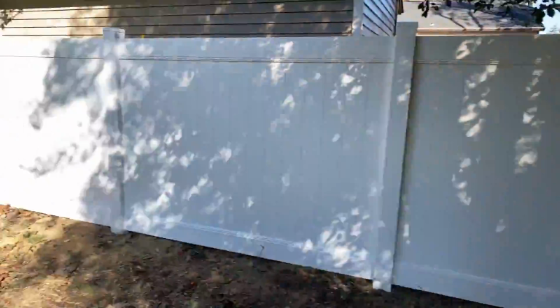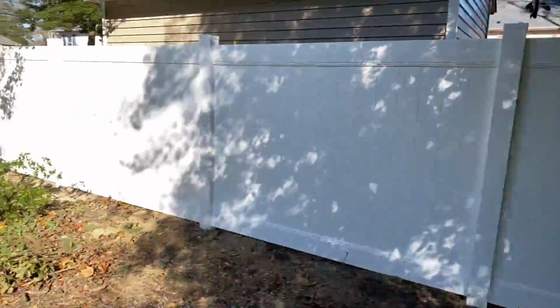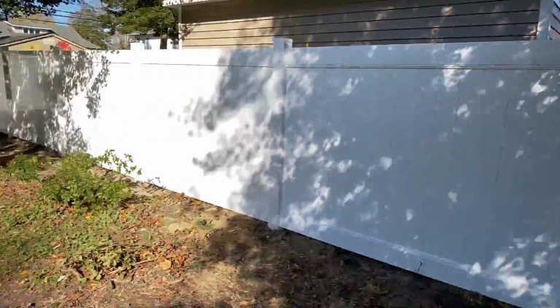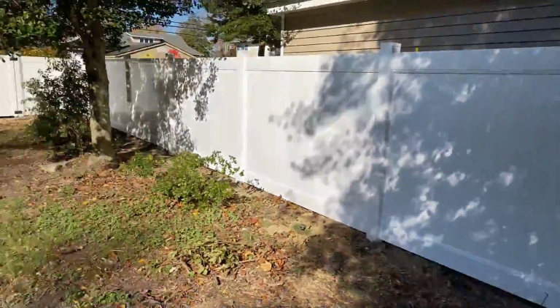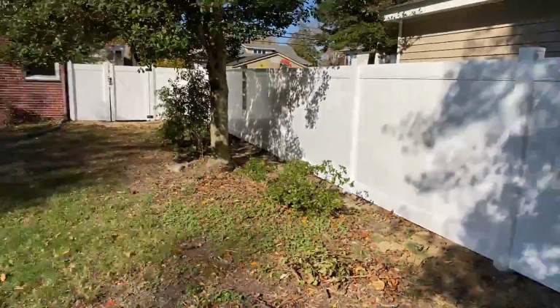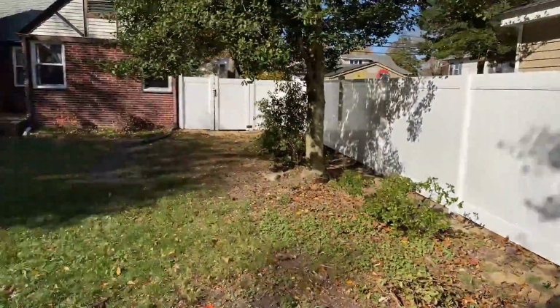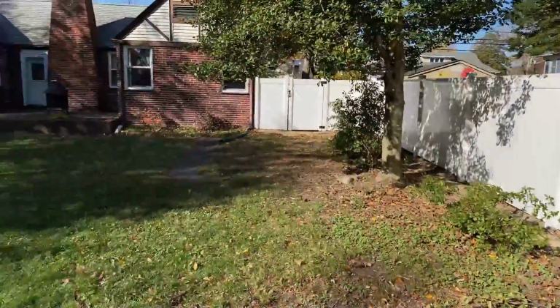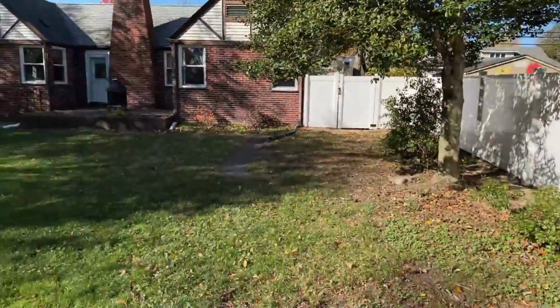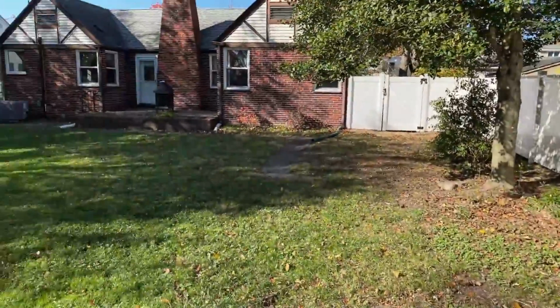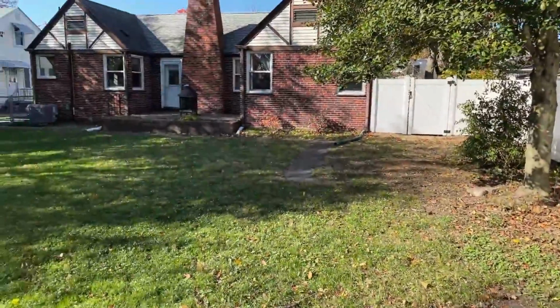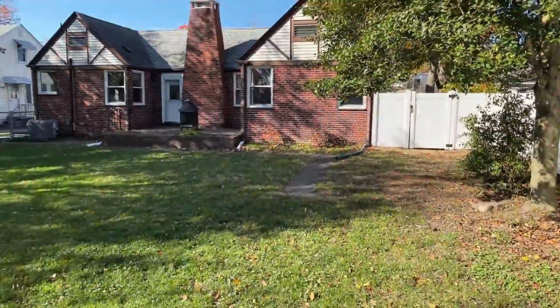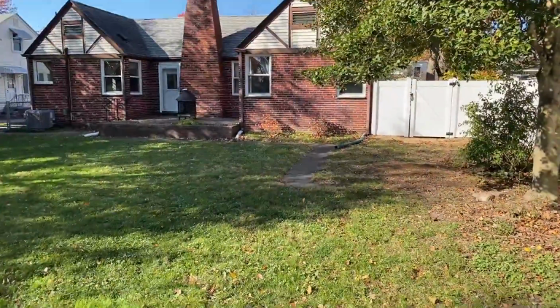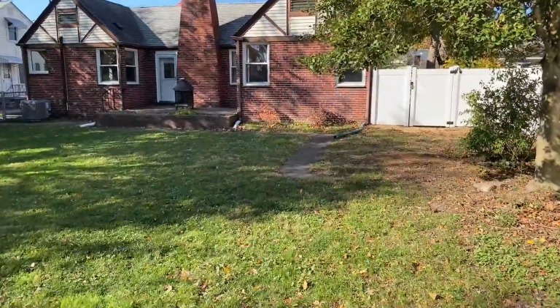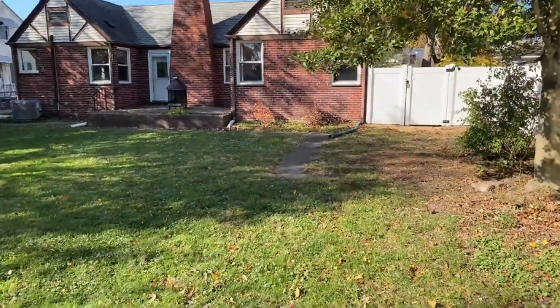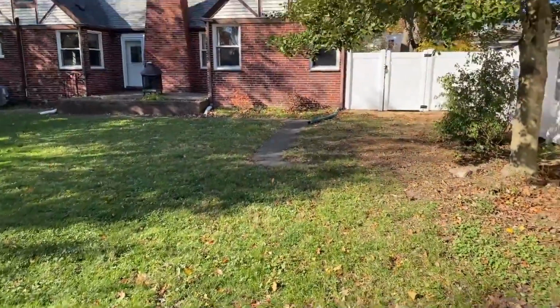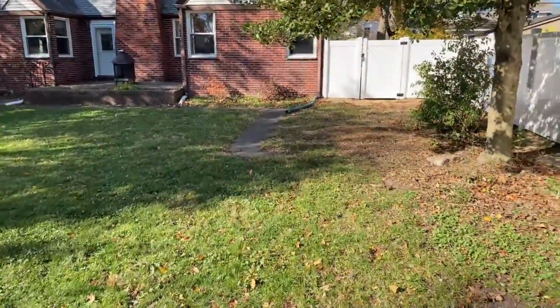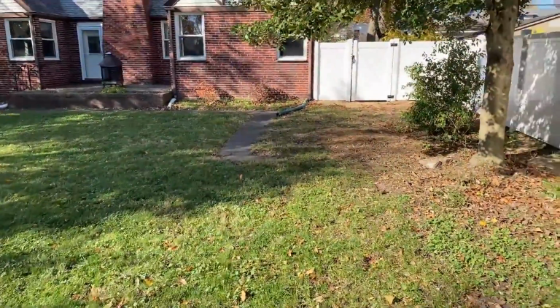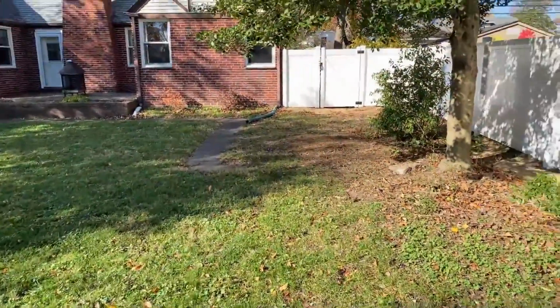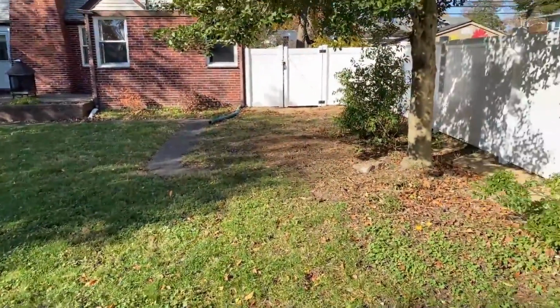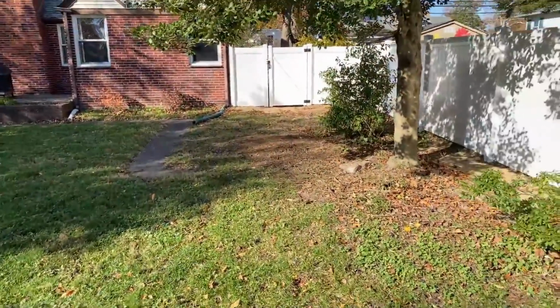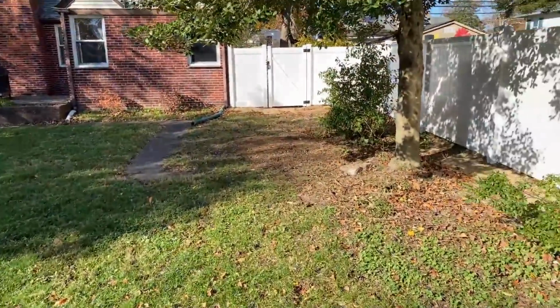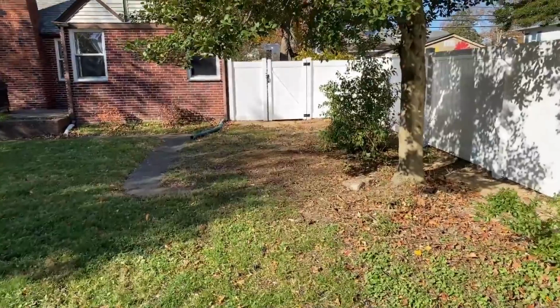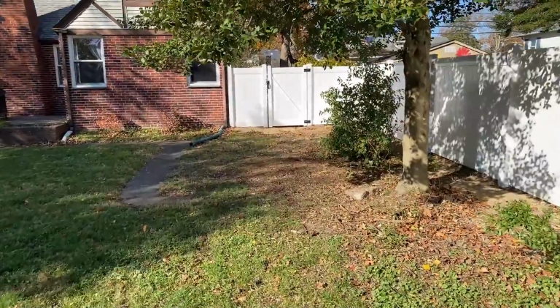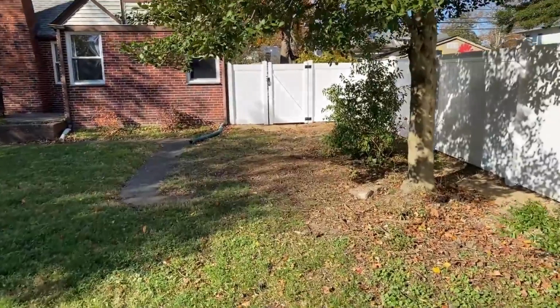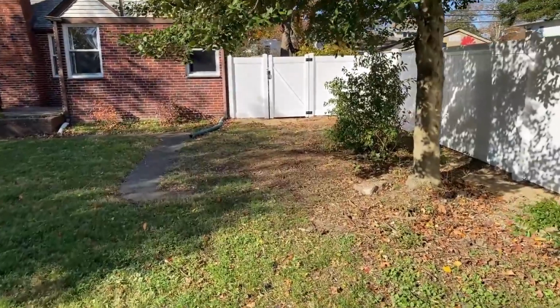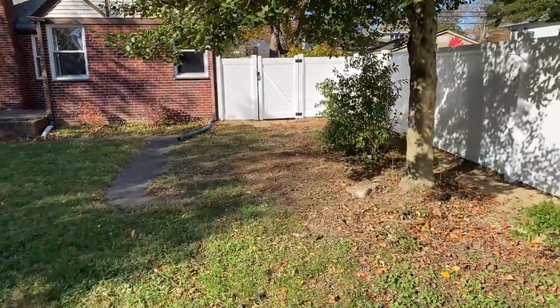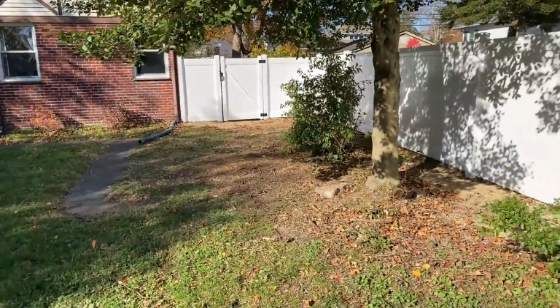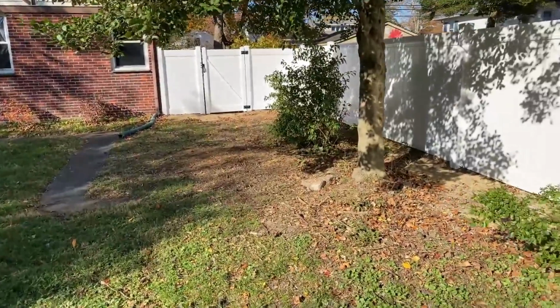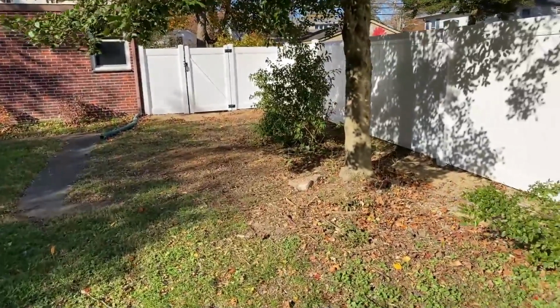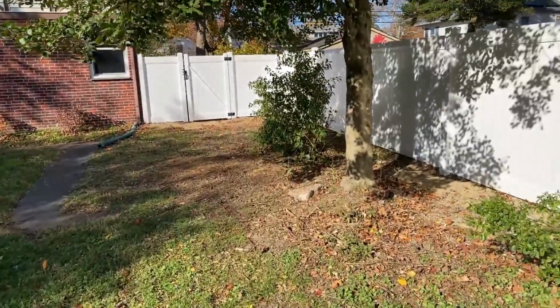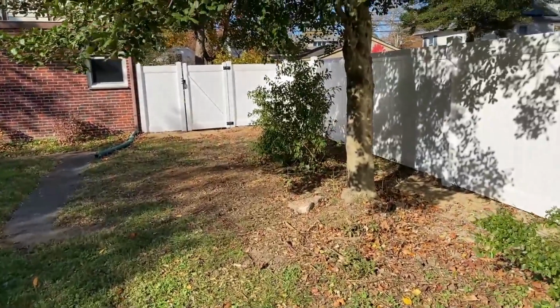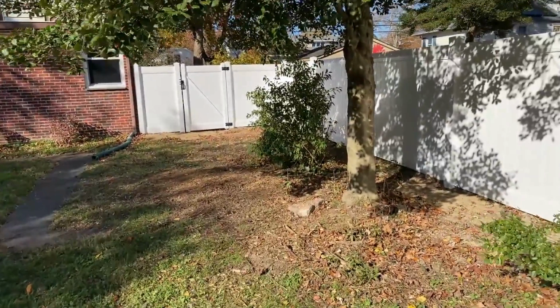If you wanted a fence like this yourself, you can go to InstantFencePrice.com to see what you're eligible for, see what fits you, and we can get you going from there.